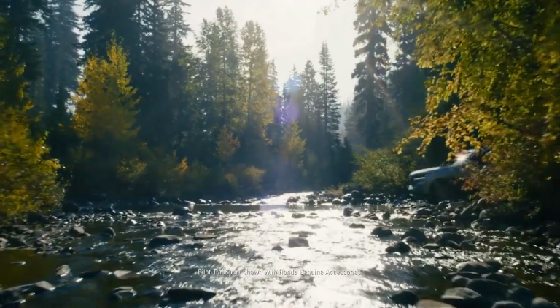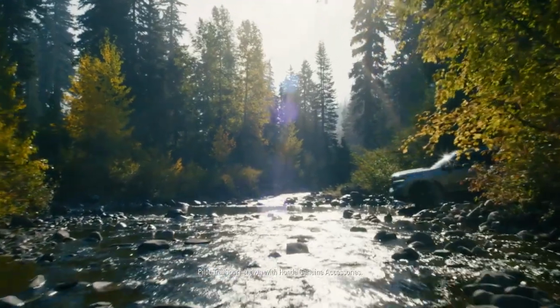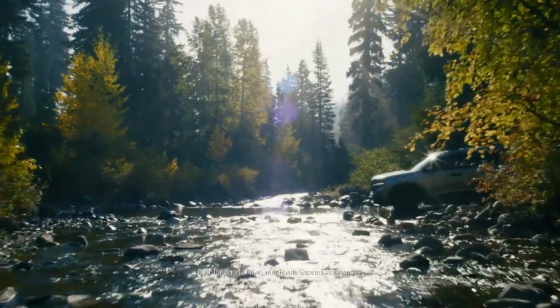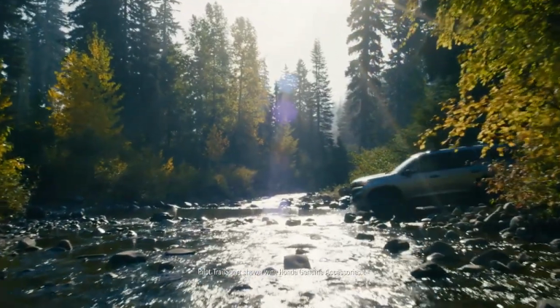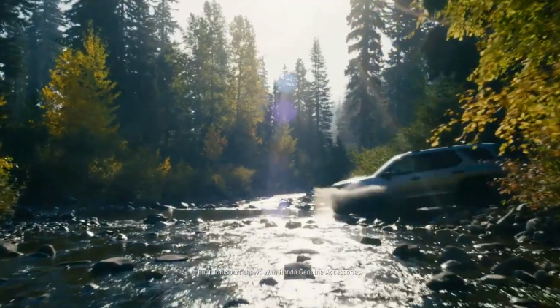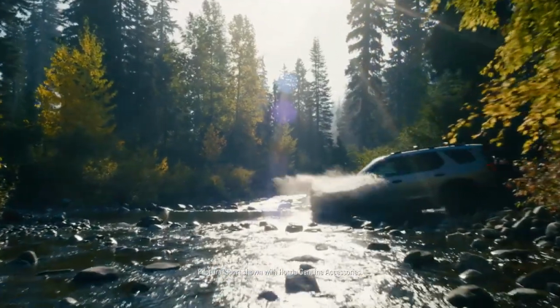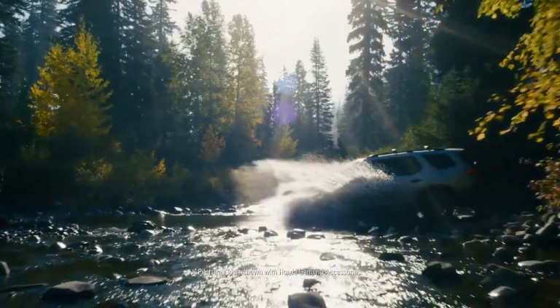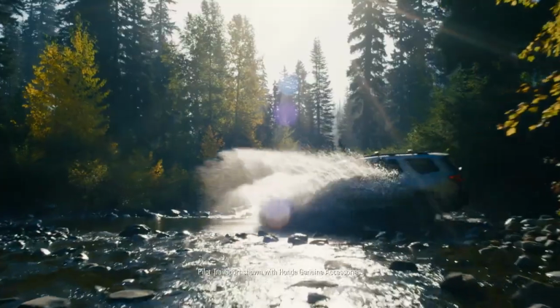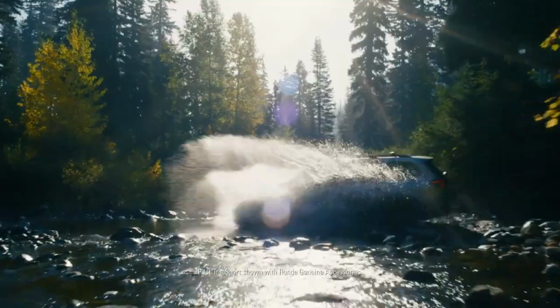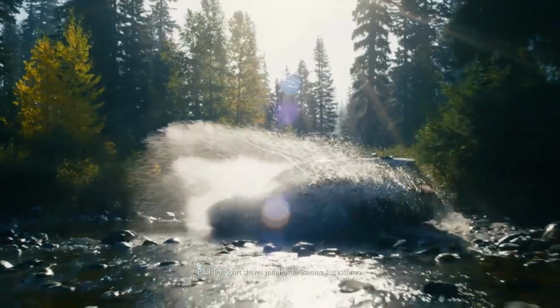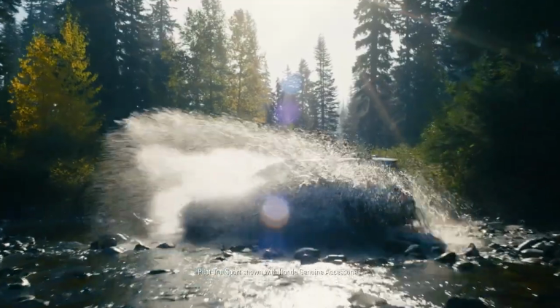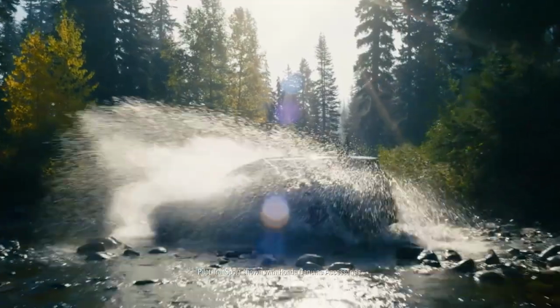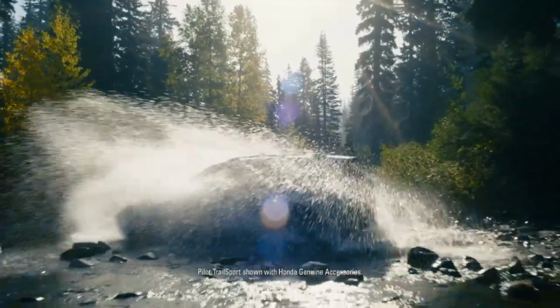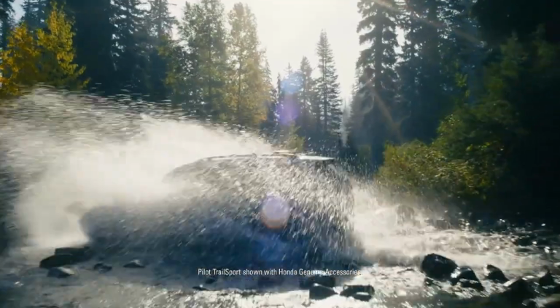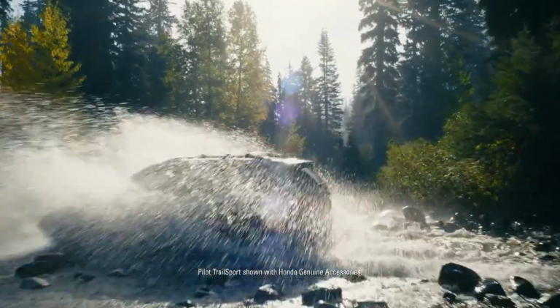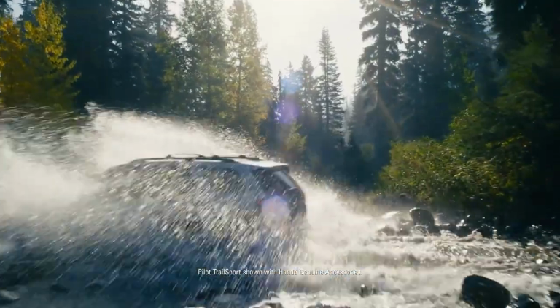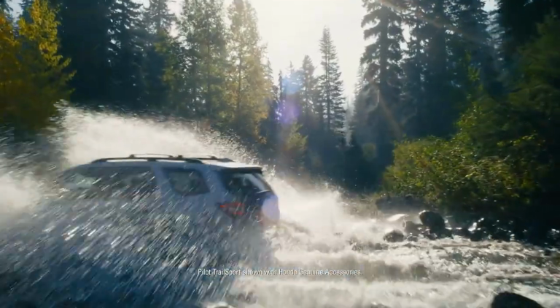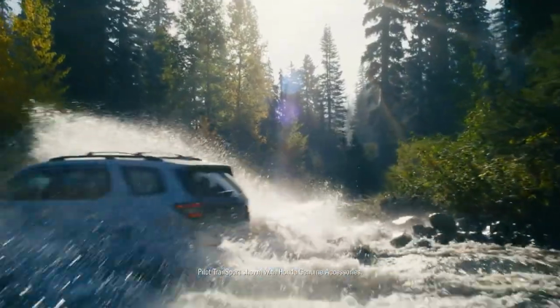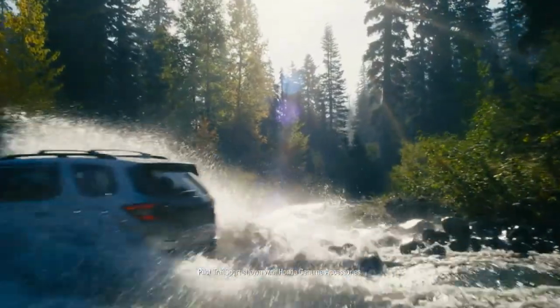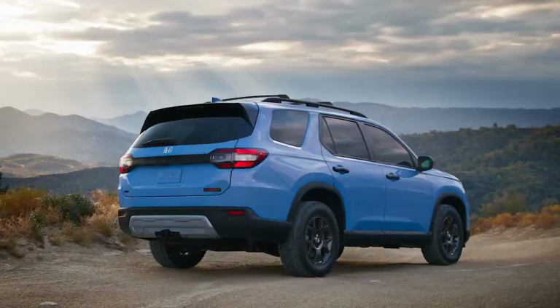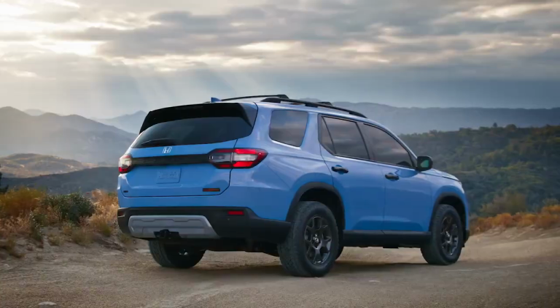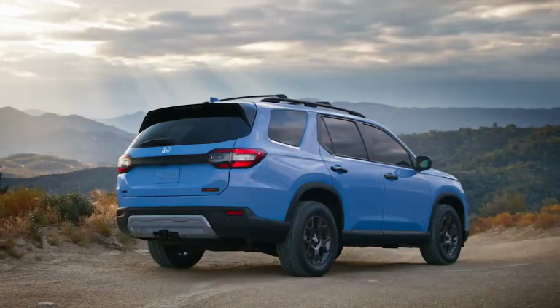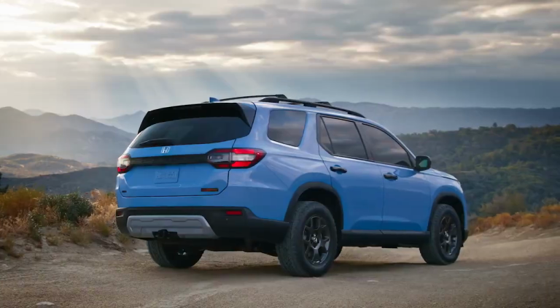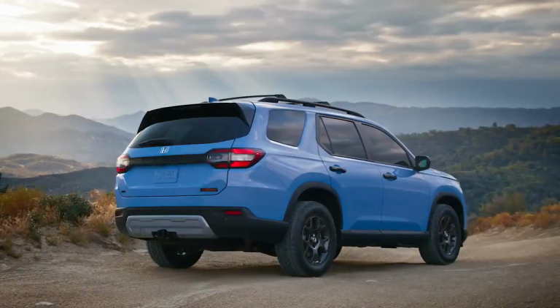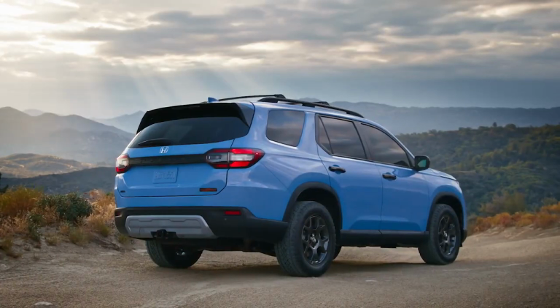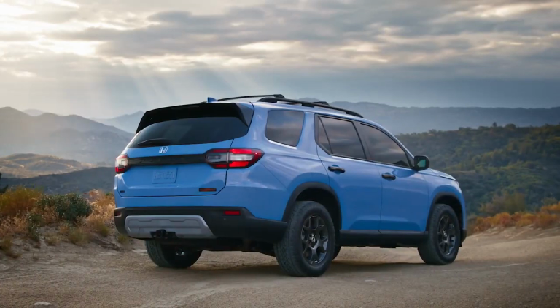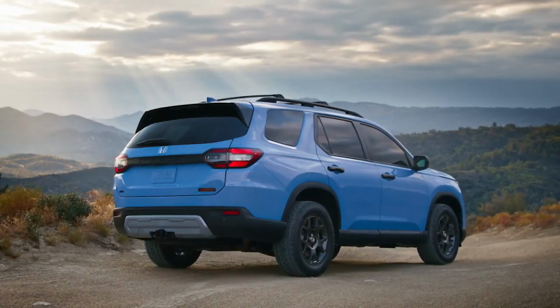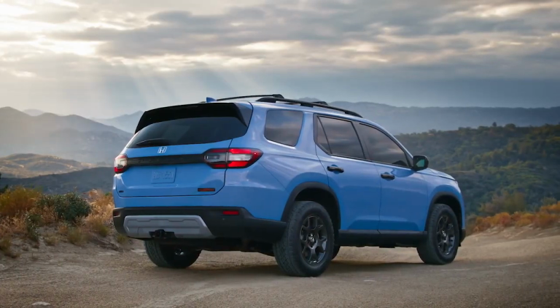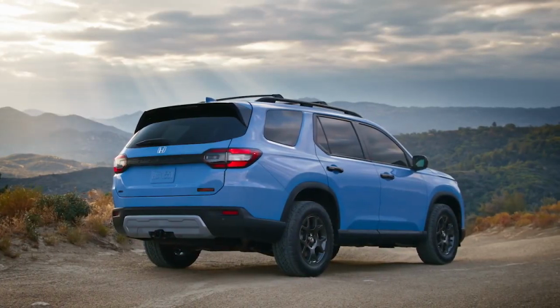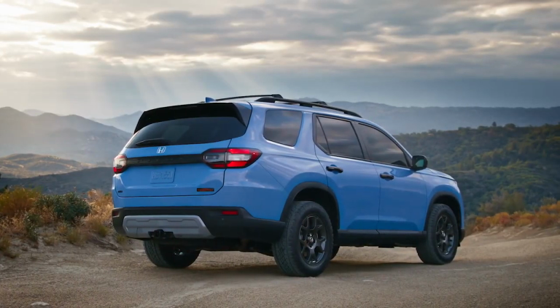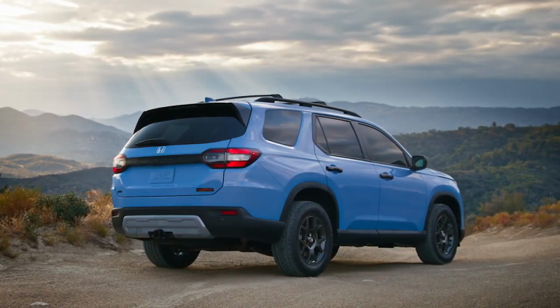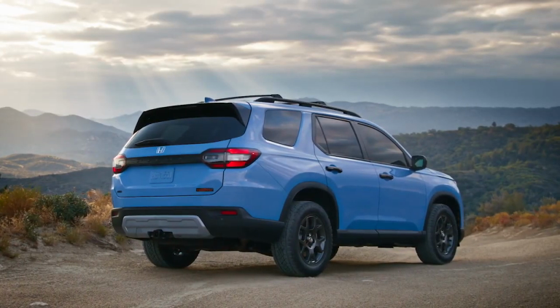It's a big beautiful world out there. Make it yours in the all-new Honda Pilot.